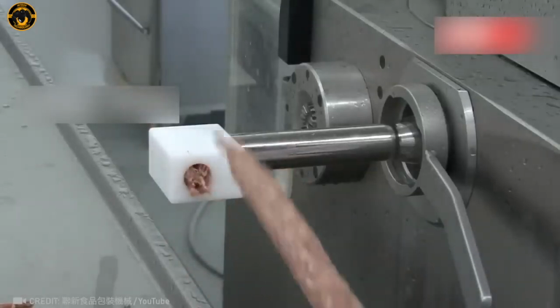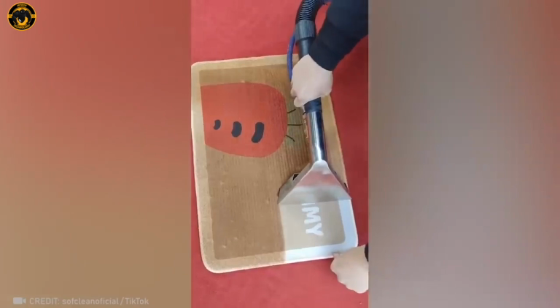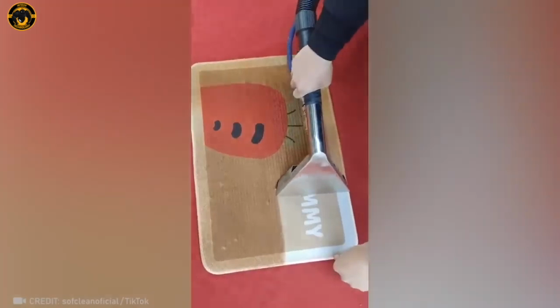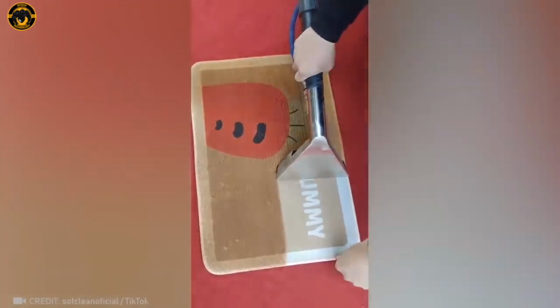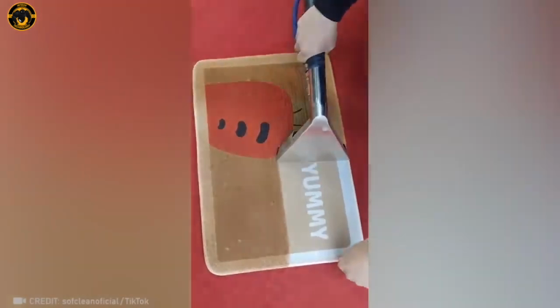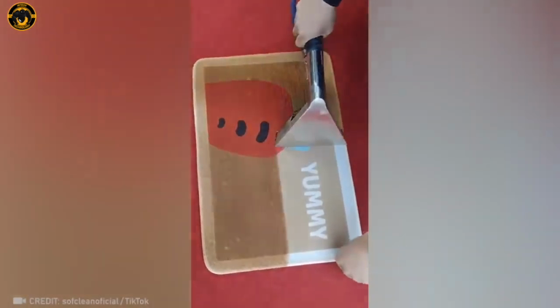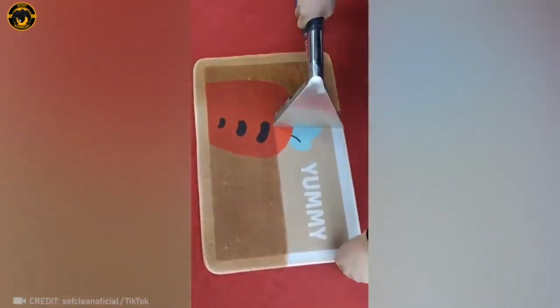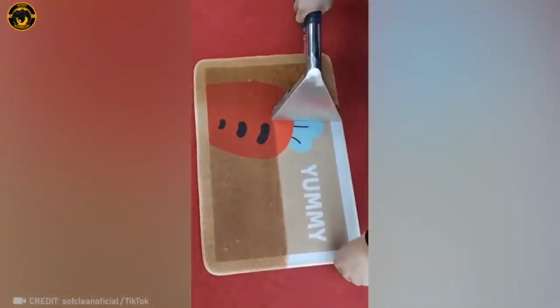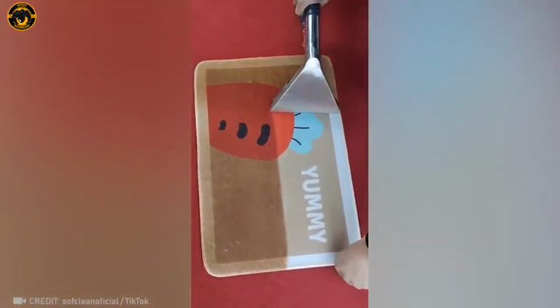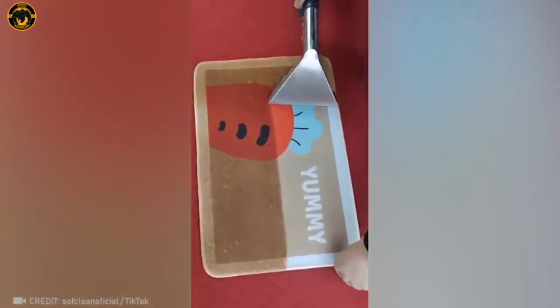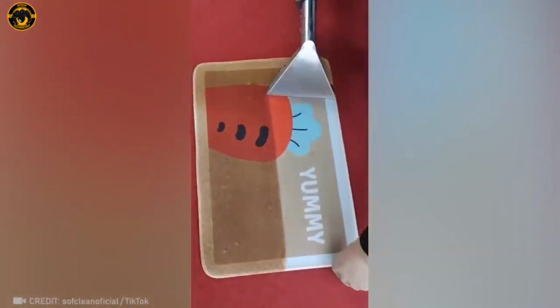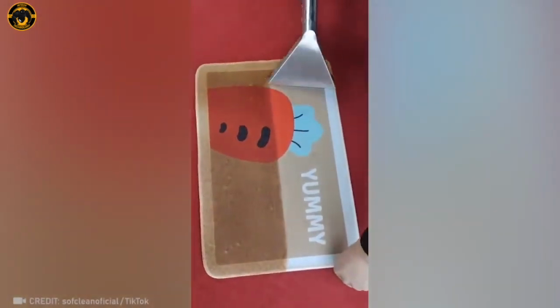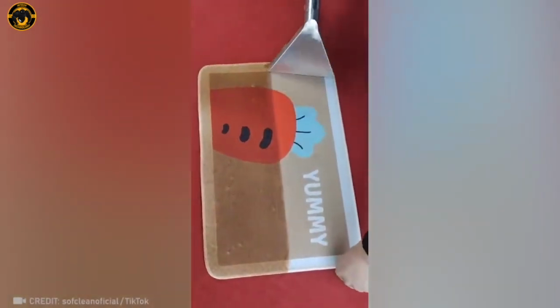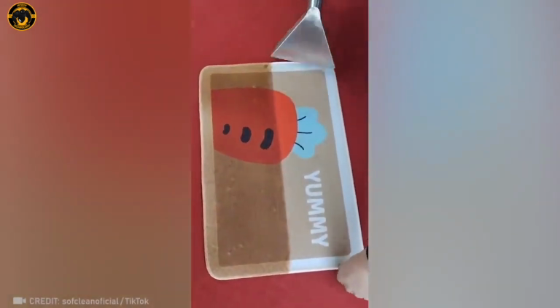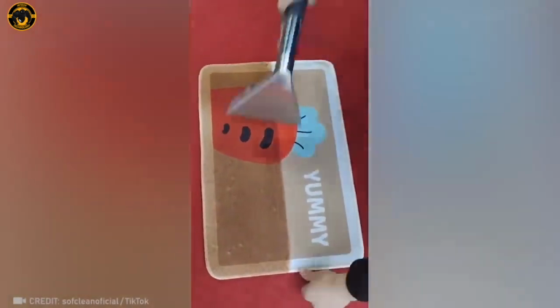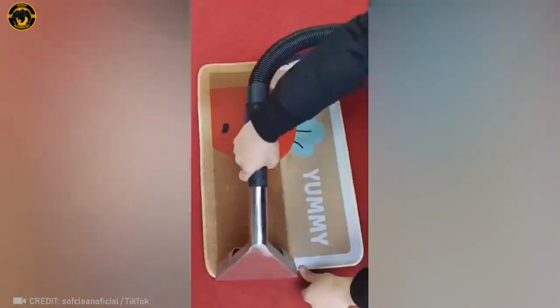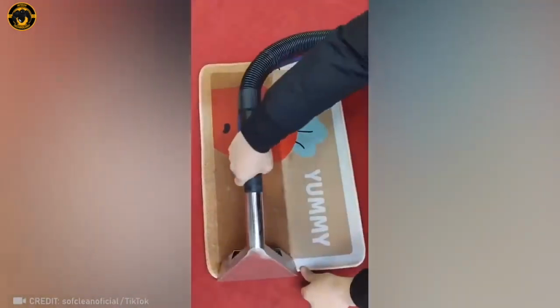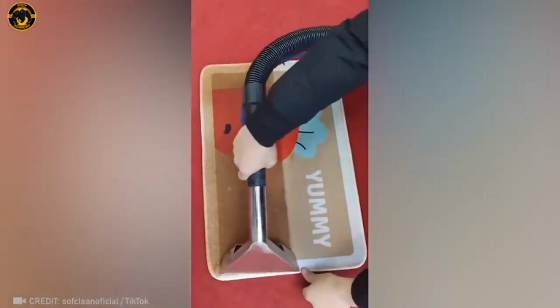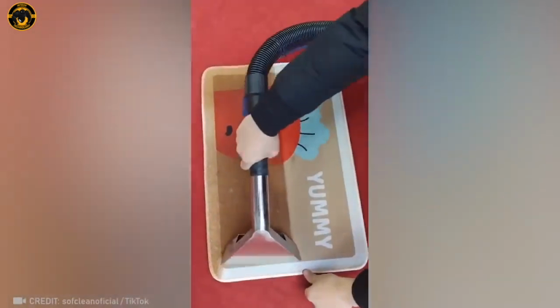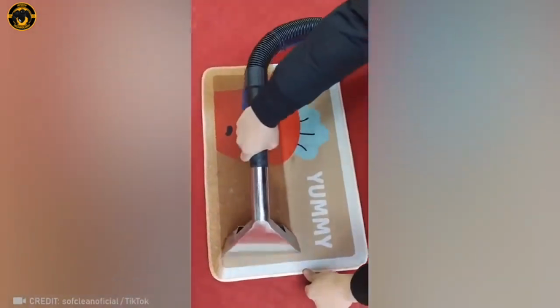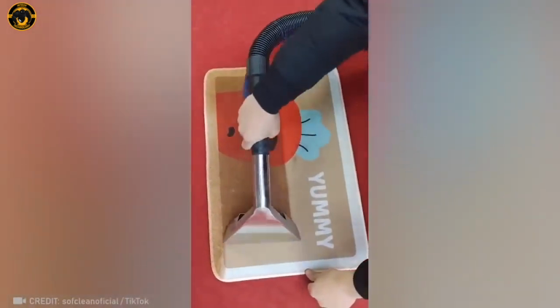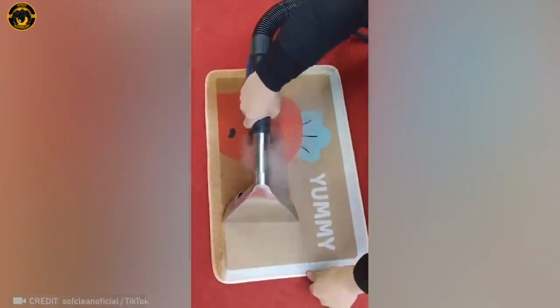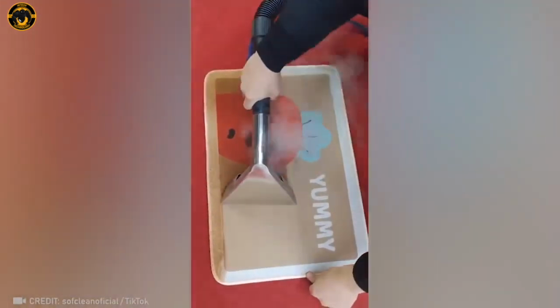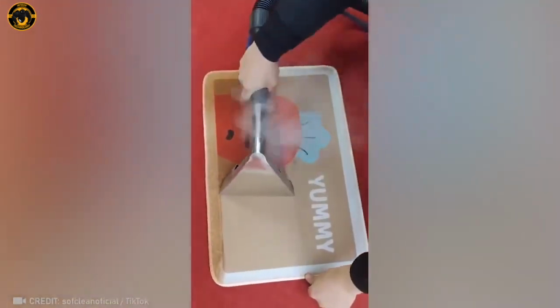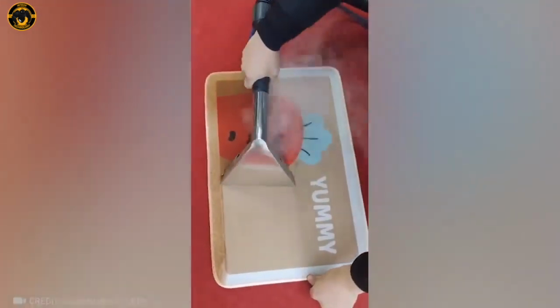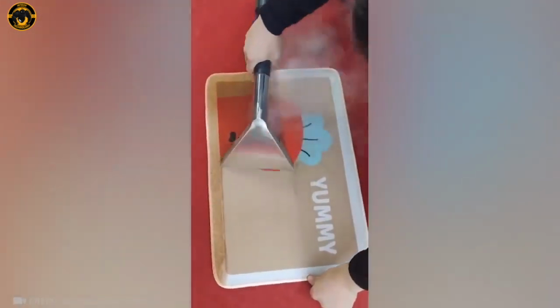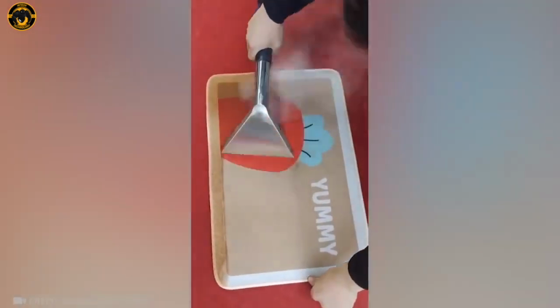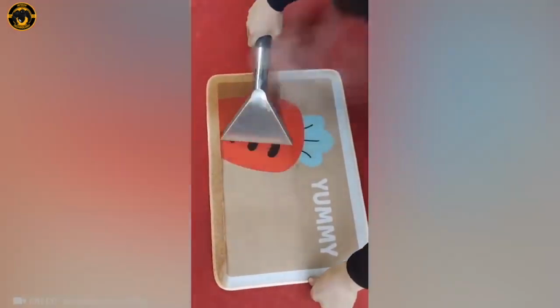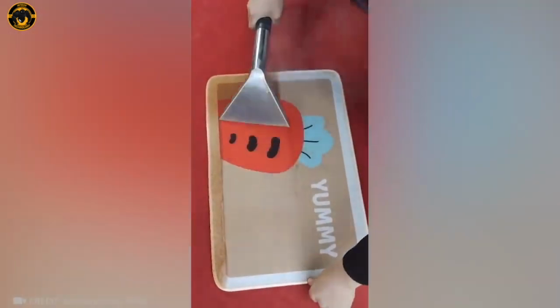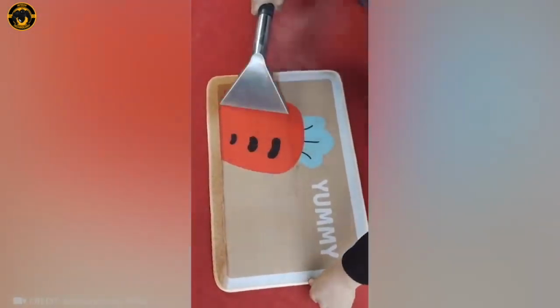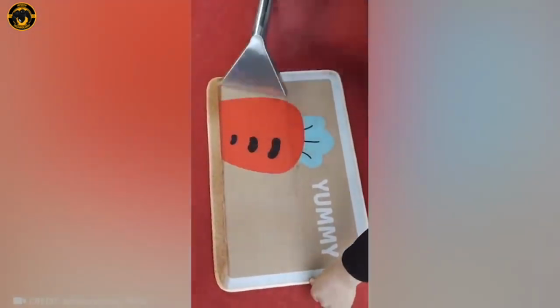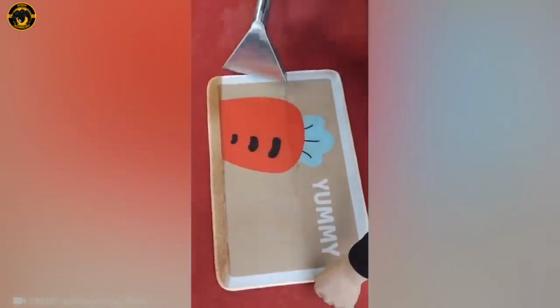Metal cutting has always caught my eye, but this machine today? Absolutely mind-blowing!